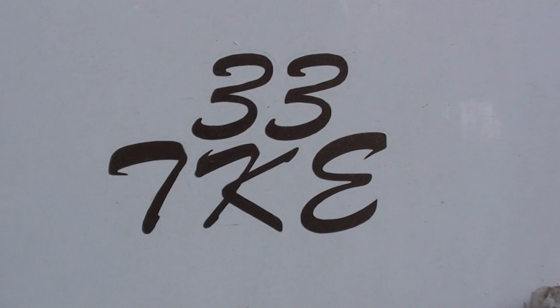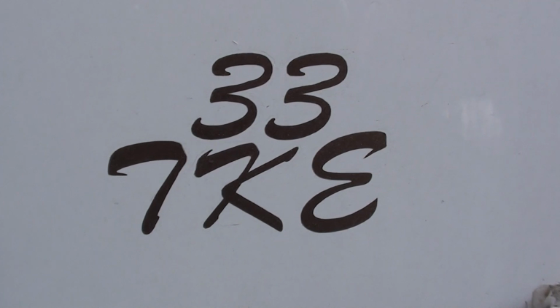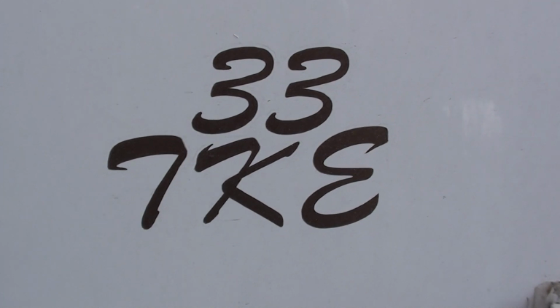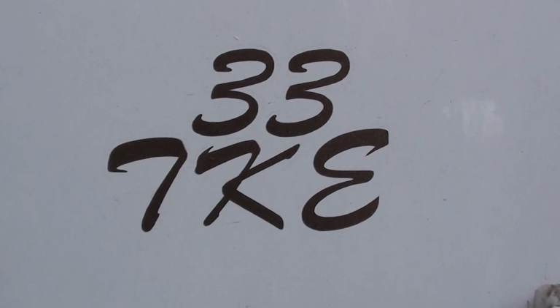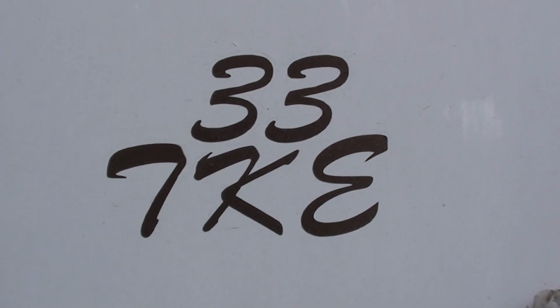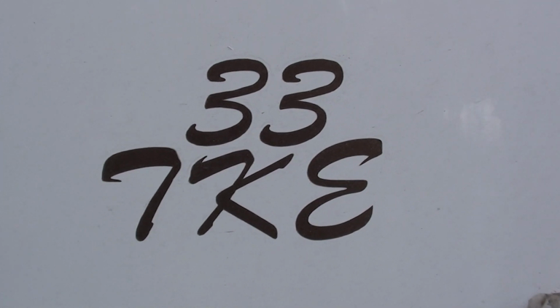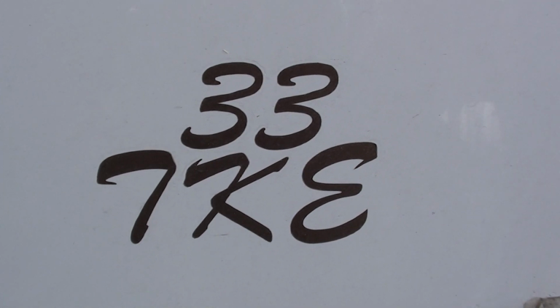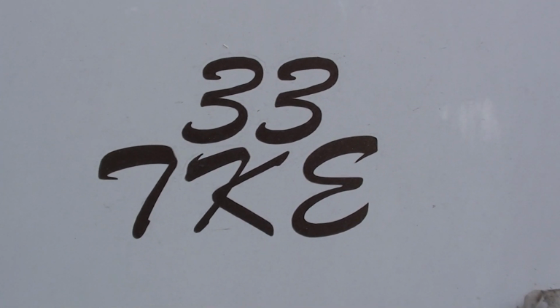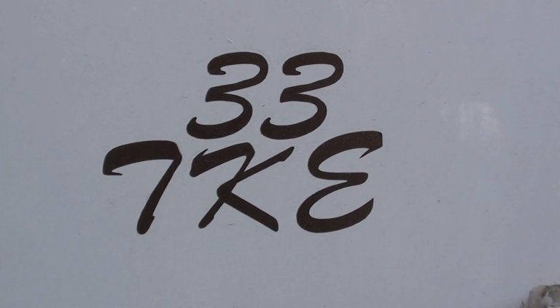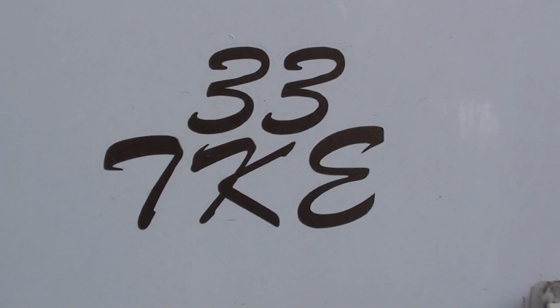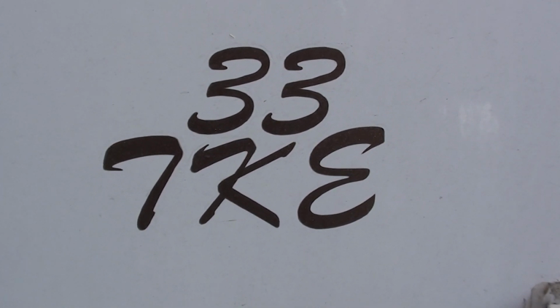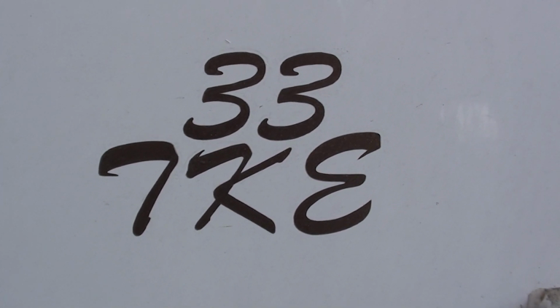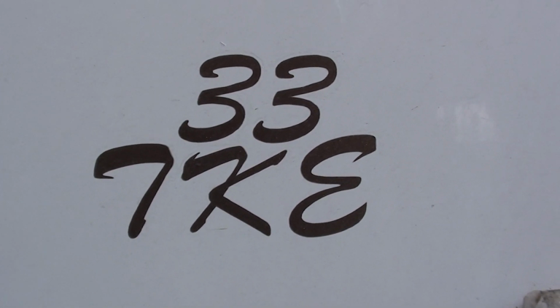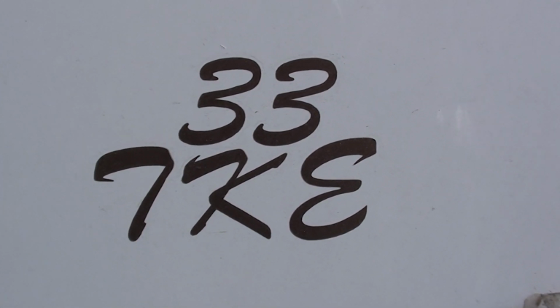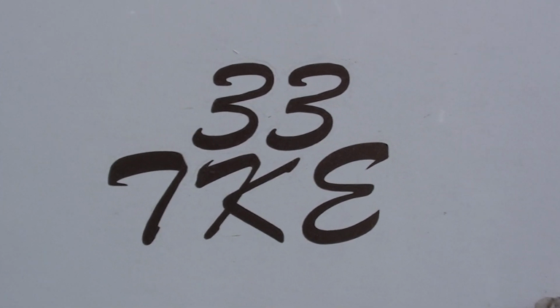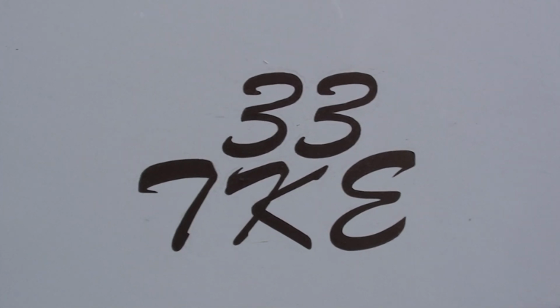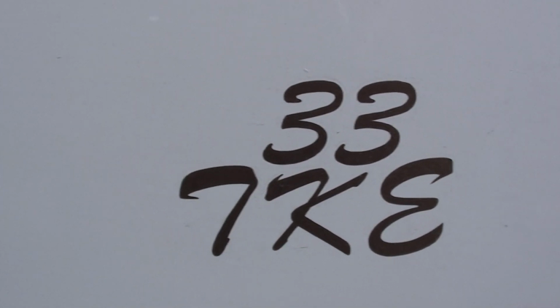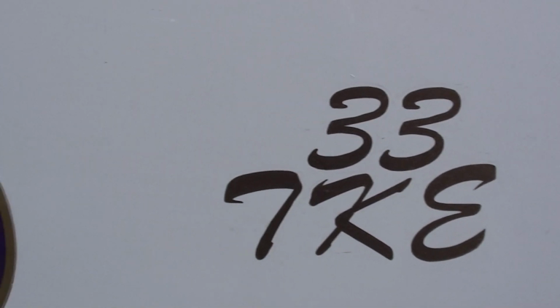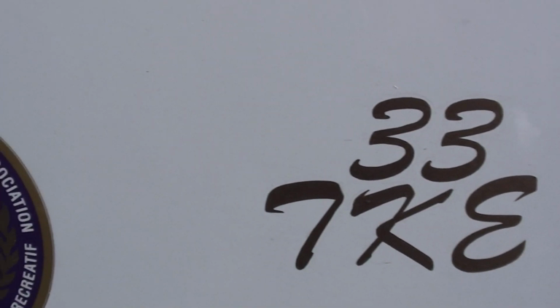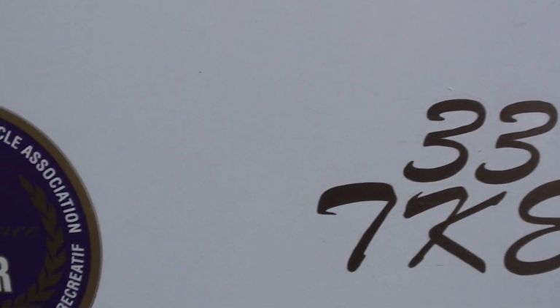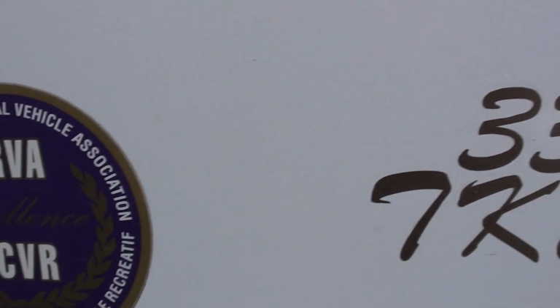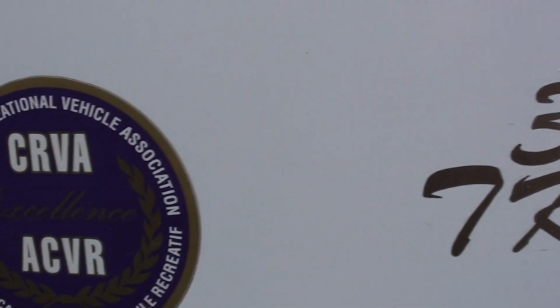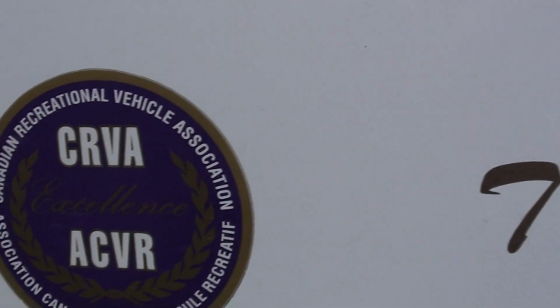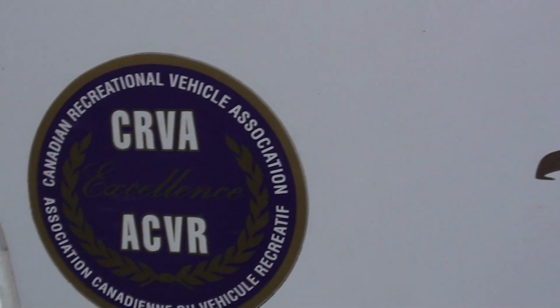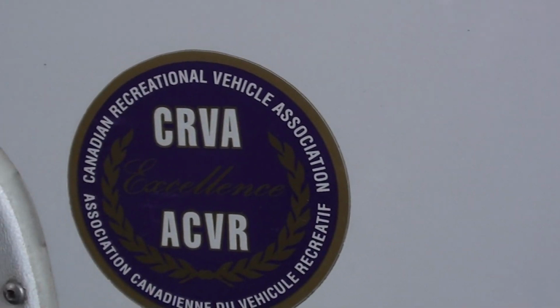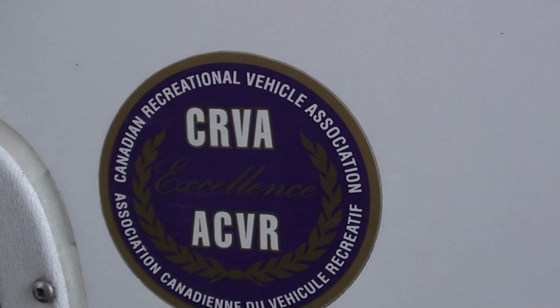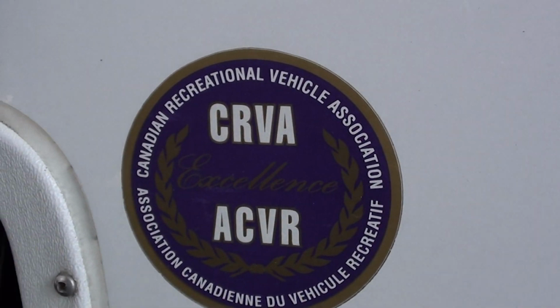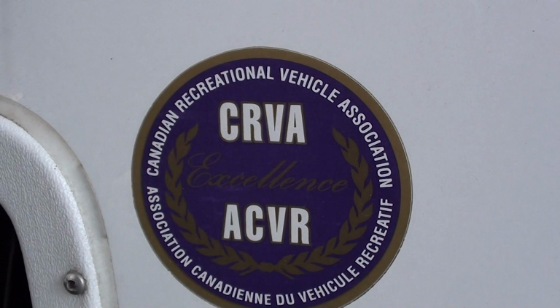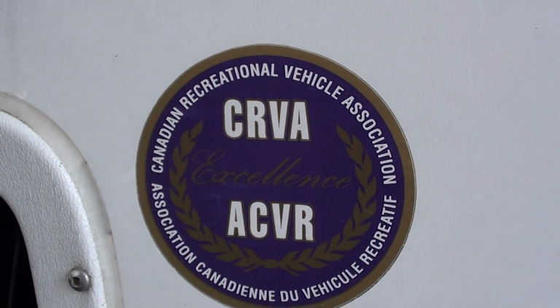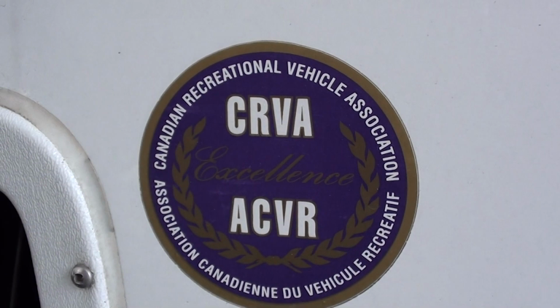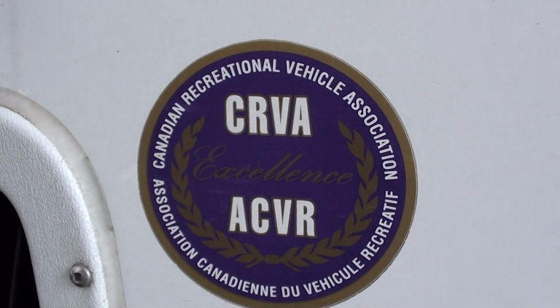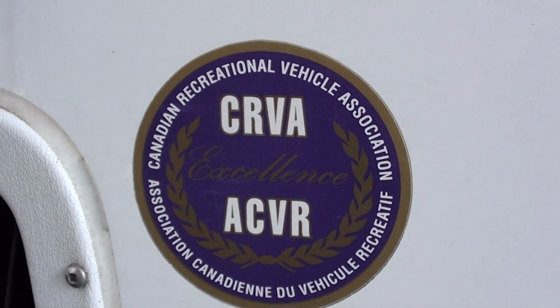This is a 33TKE. It meets U.S. and Canadian standards.